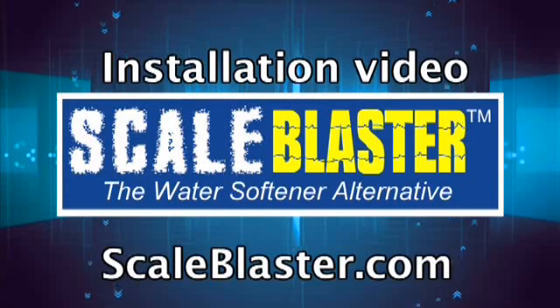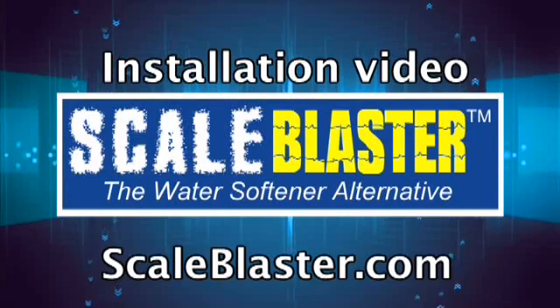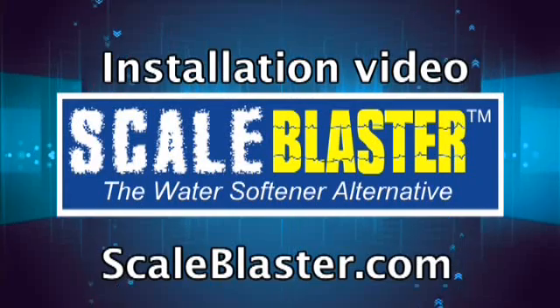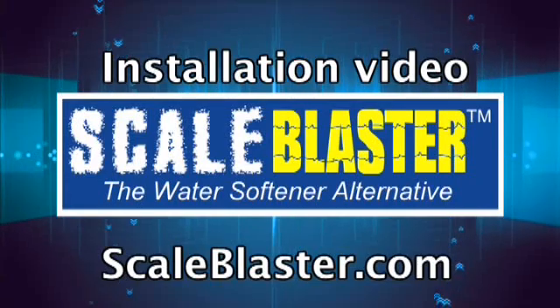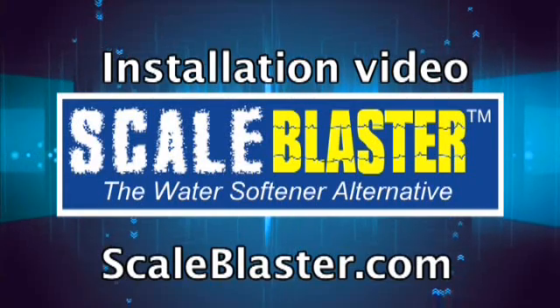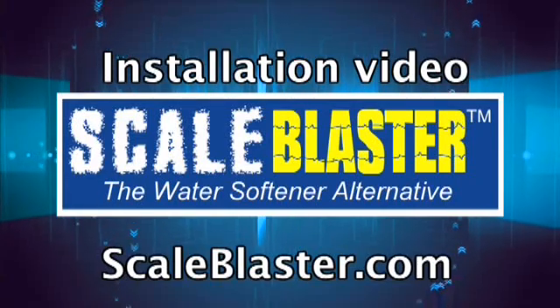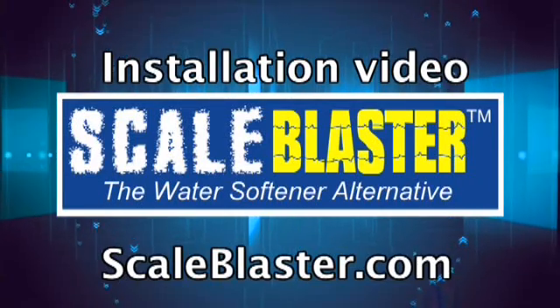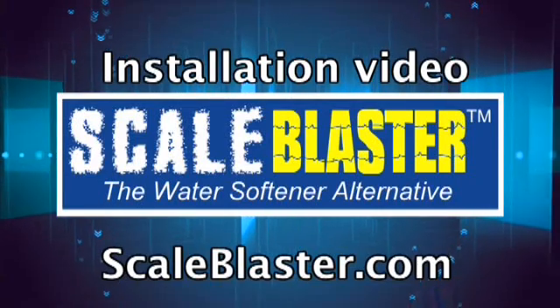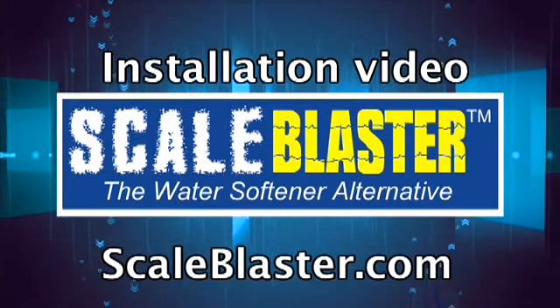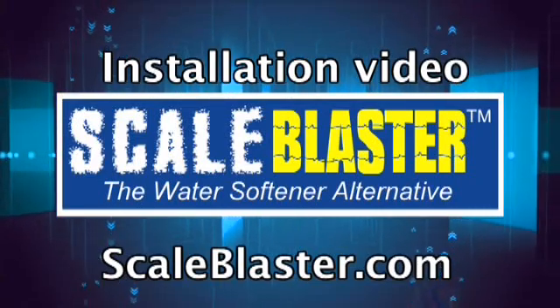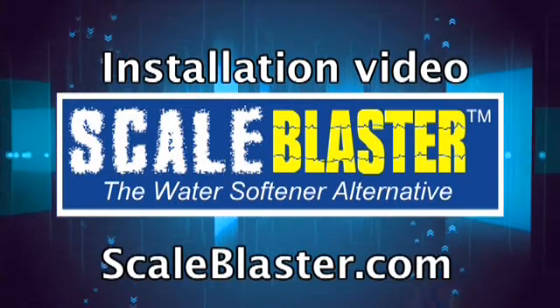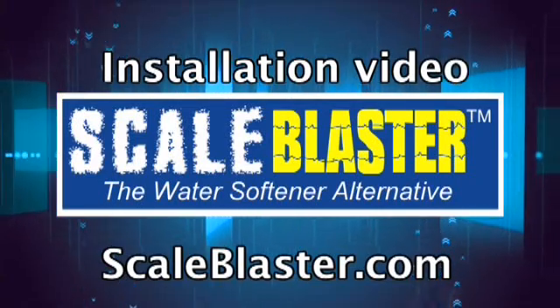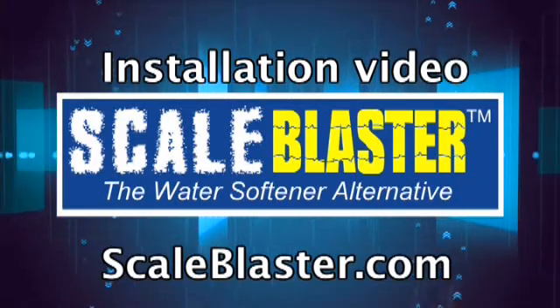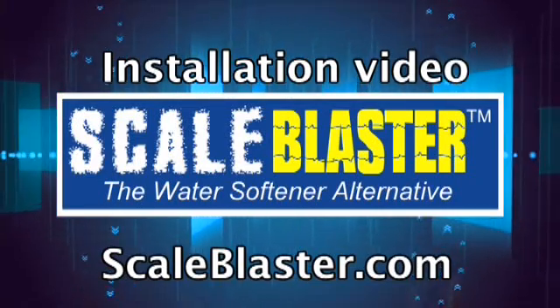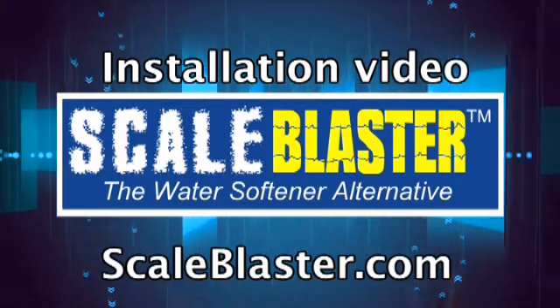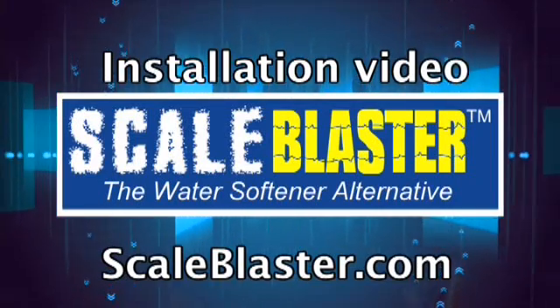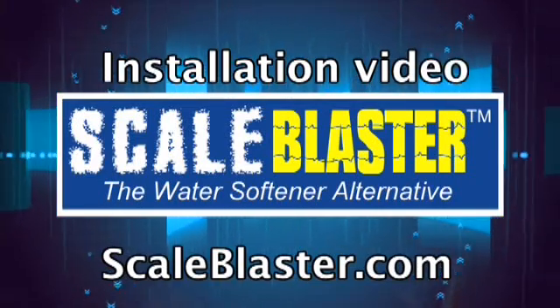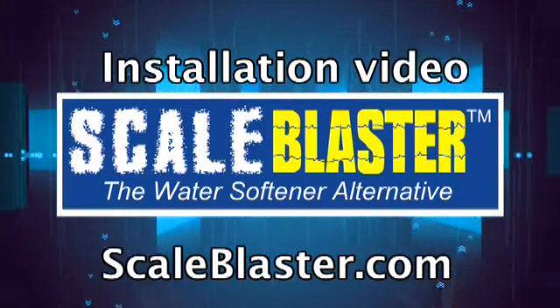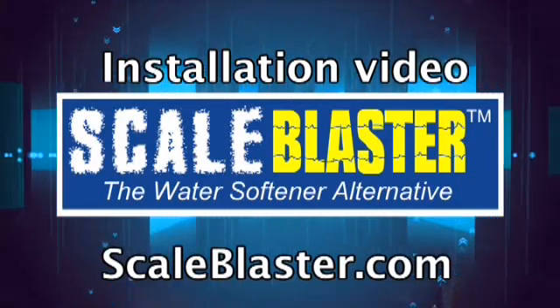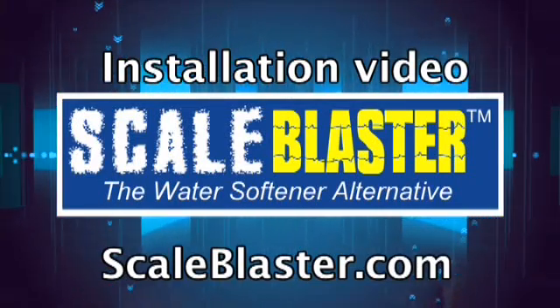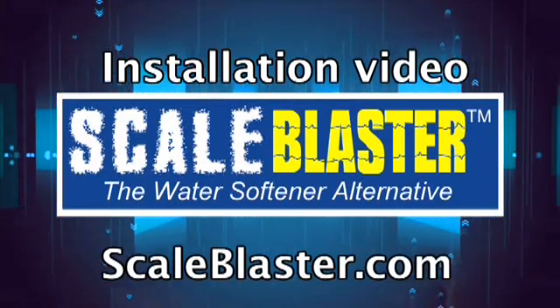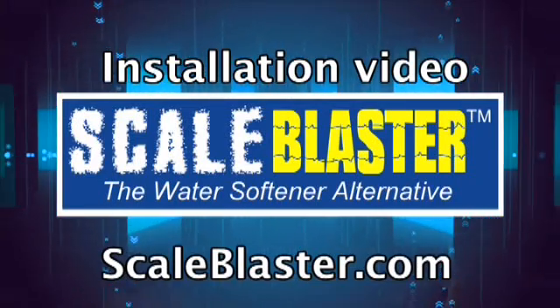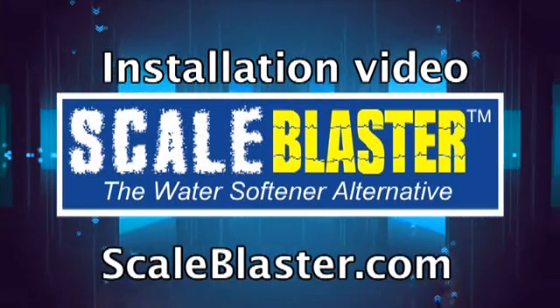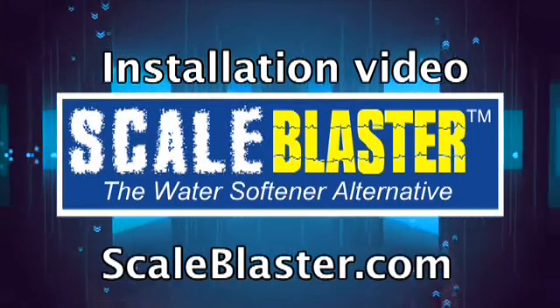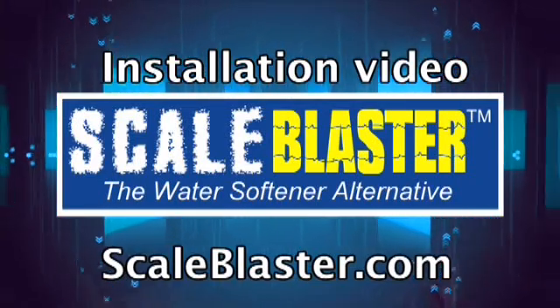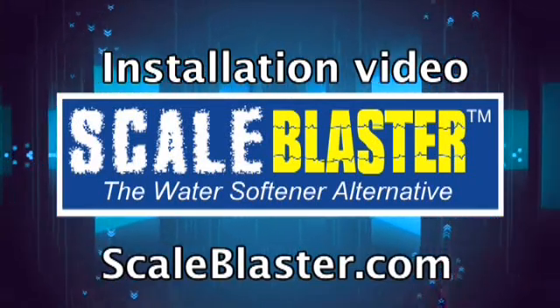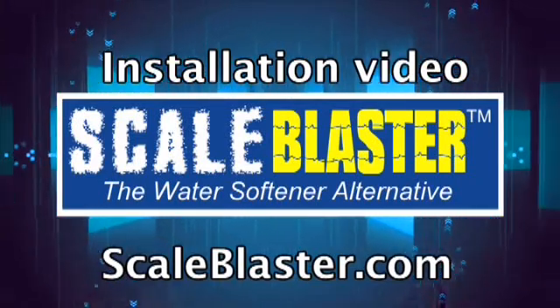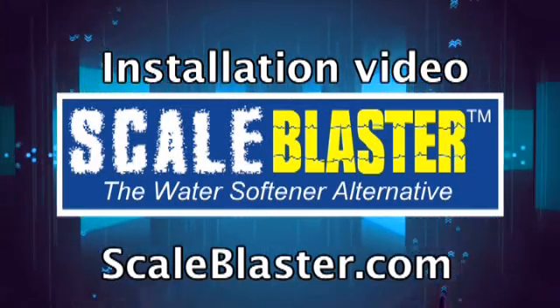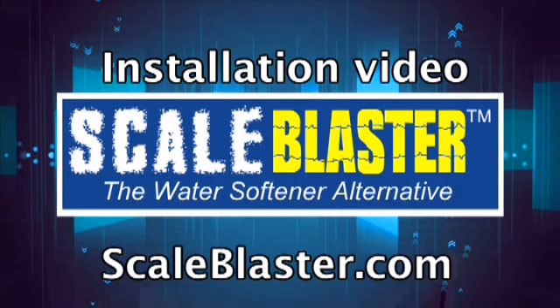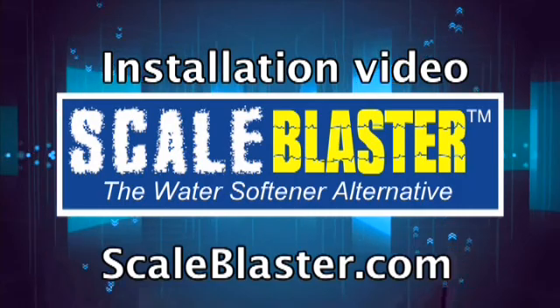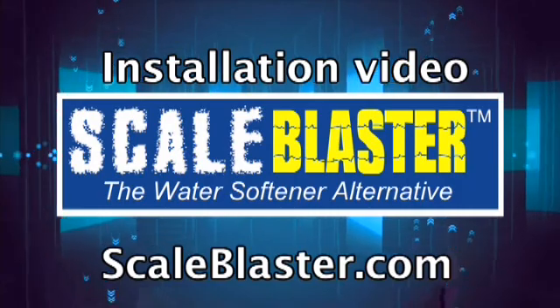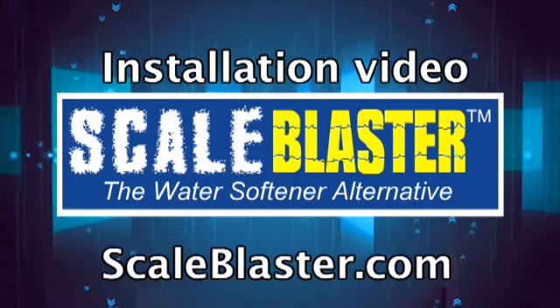Thank you for purchasing the ScaleBlaster system. We will now show you how simple it is to install your unit.